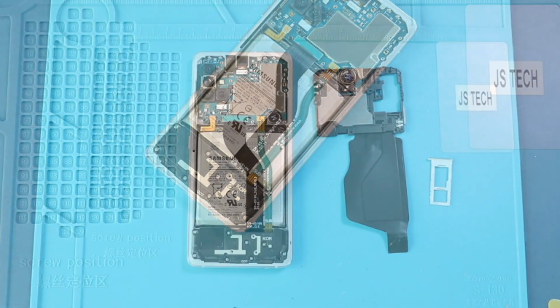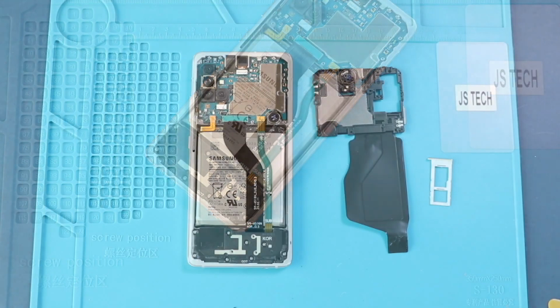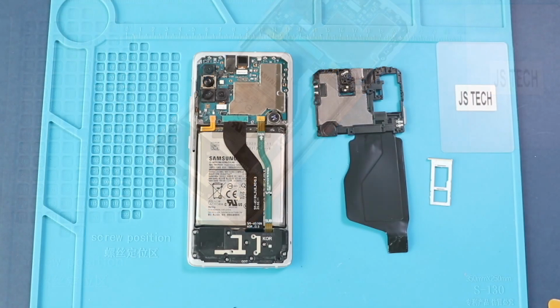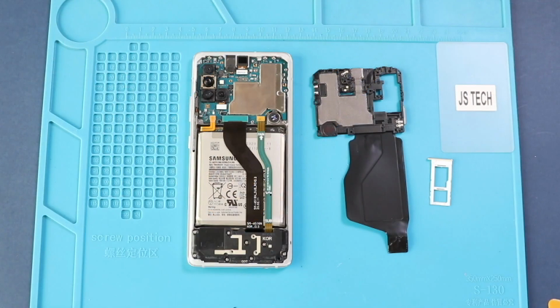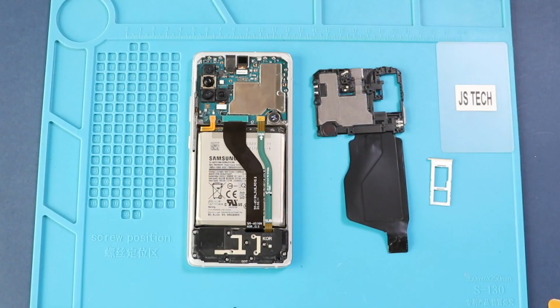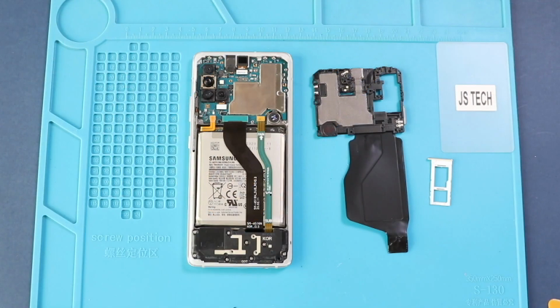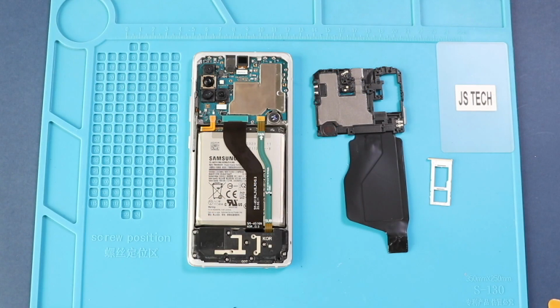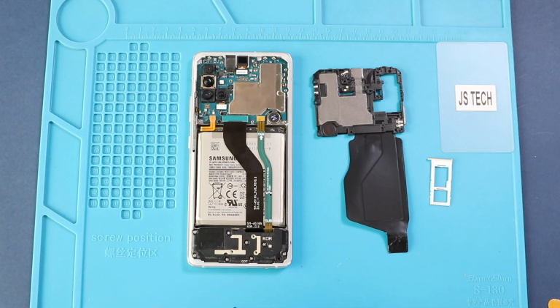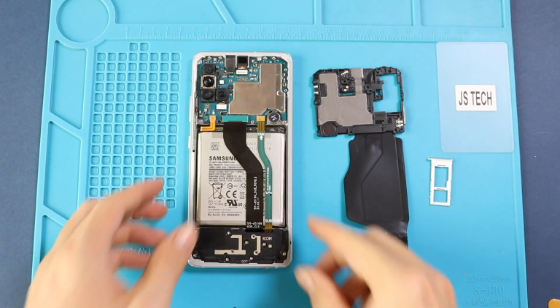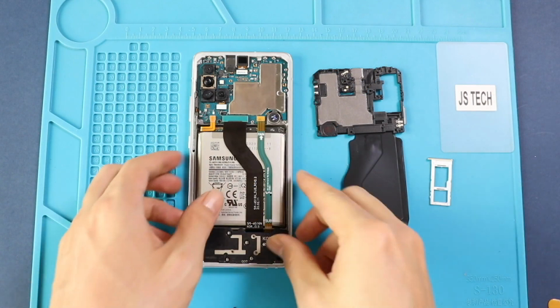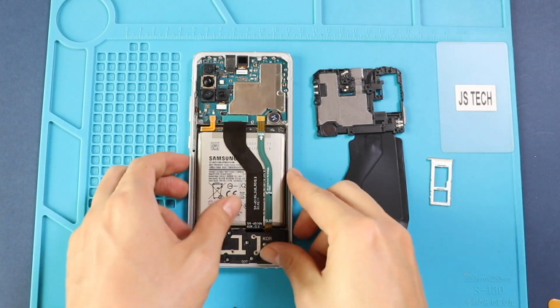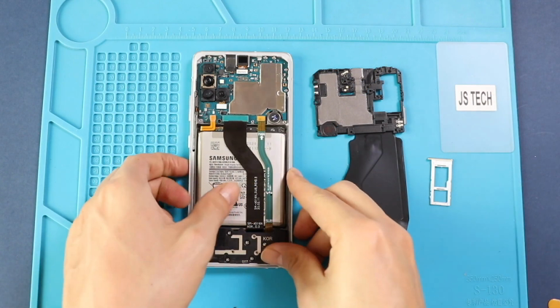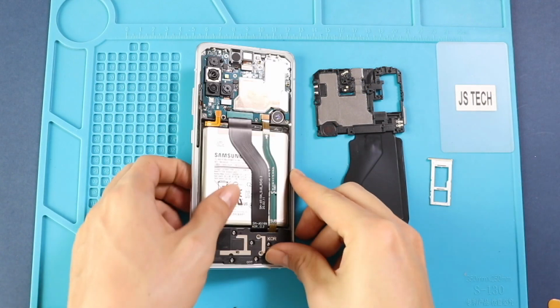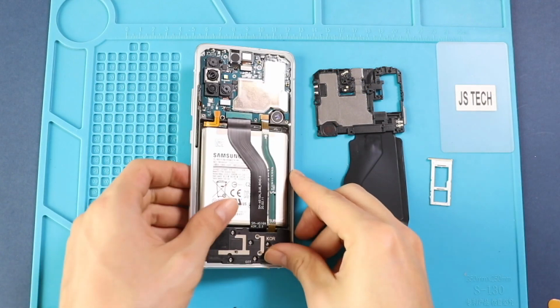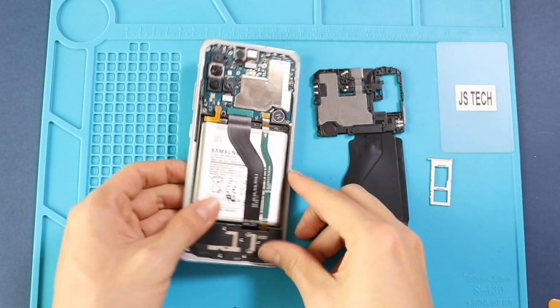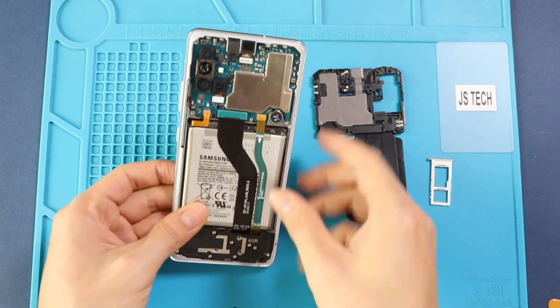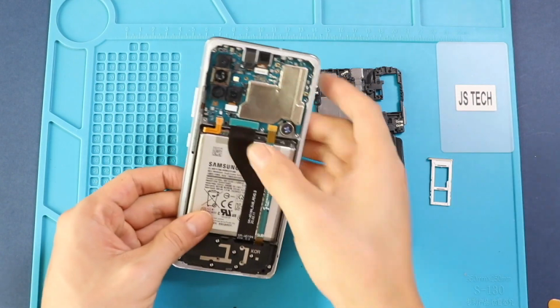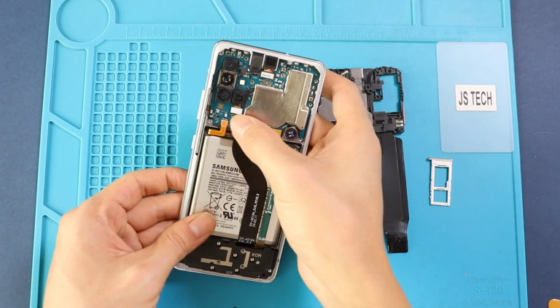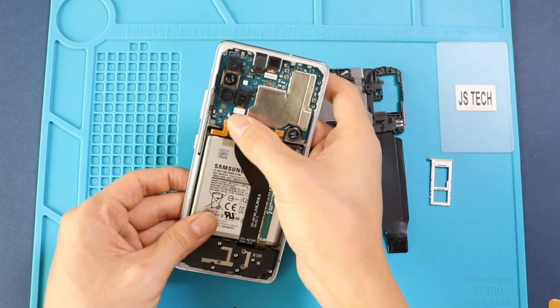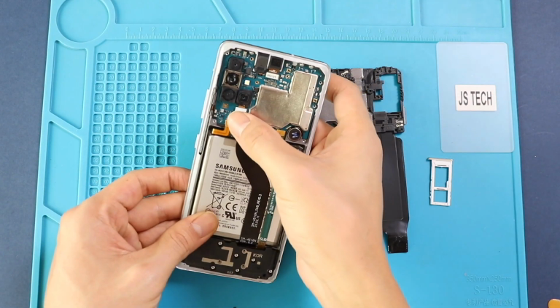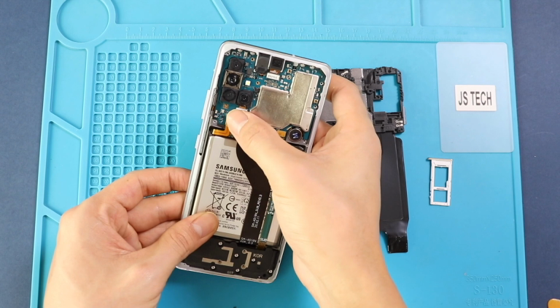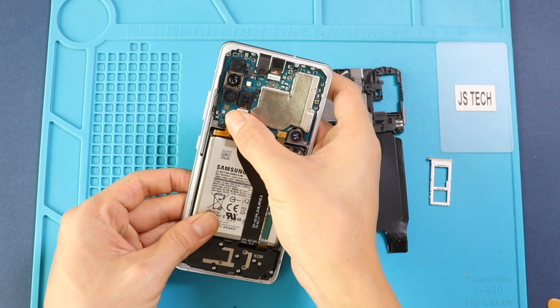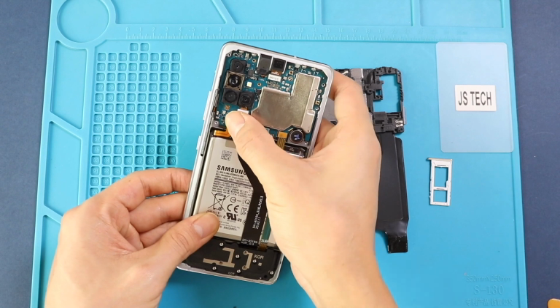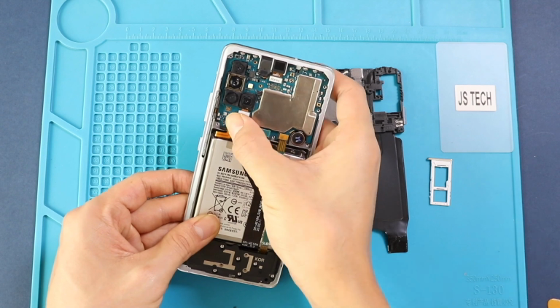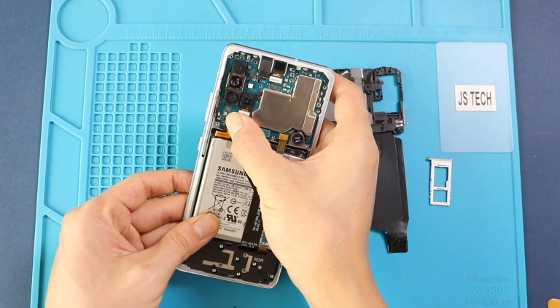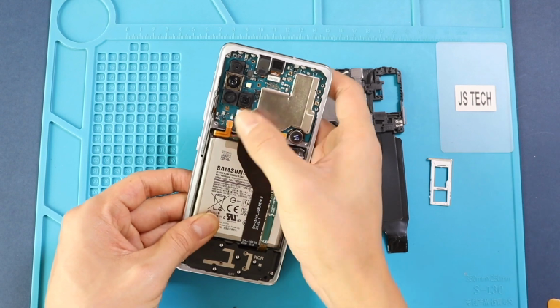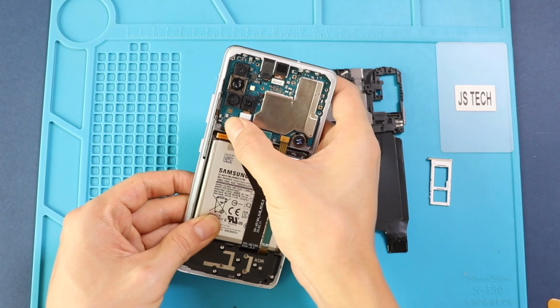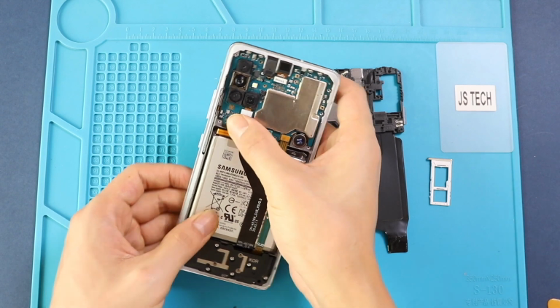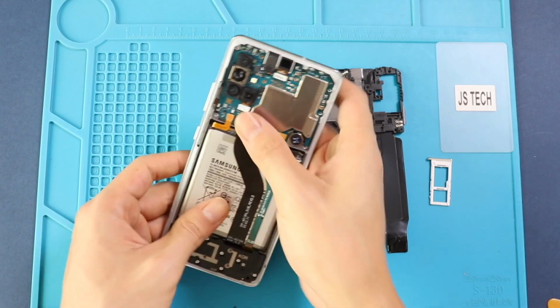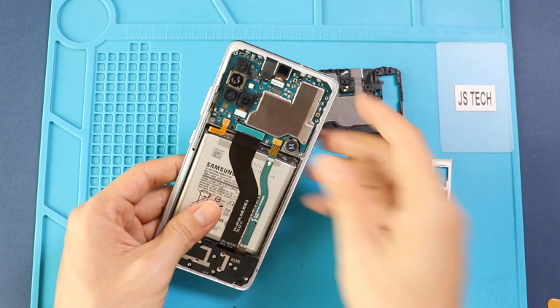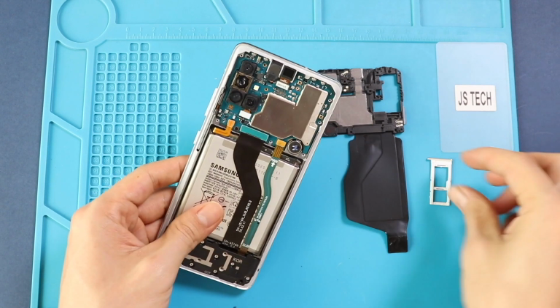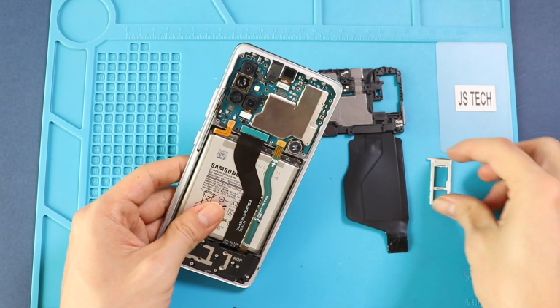Next, place the main board frame with the wireless coil to the body. Secure the frame by adding 9 screws.